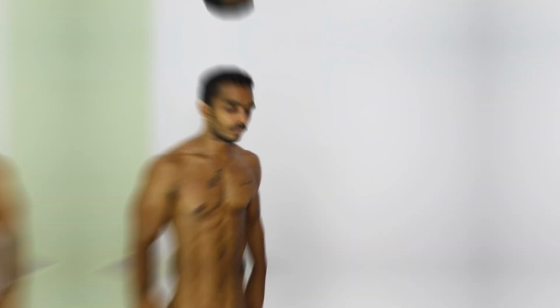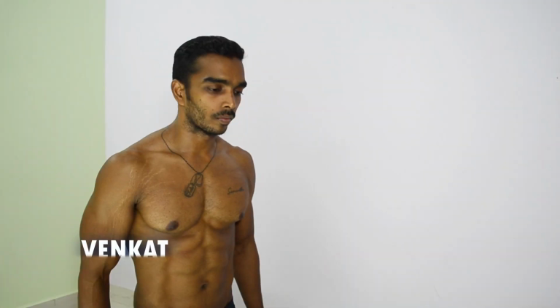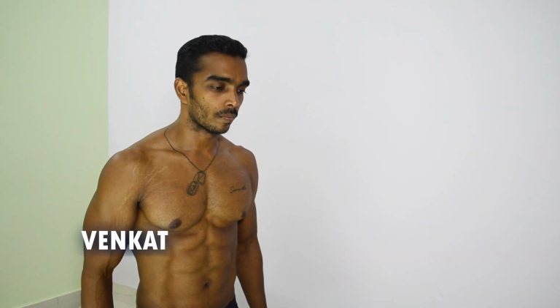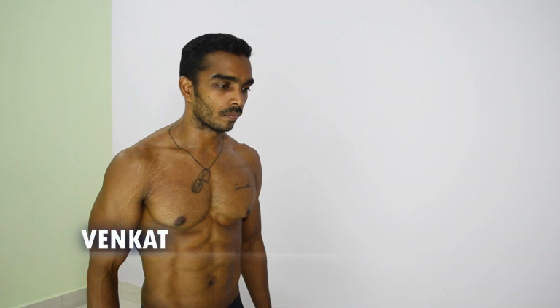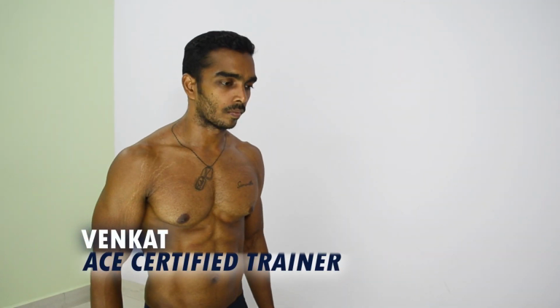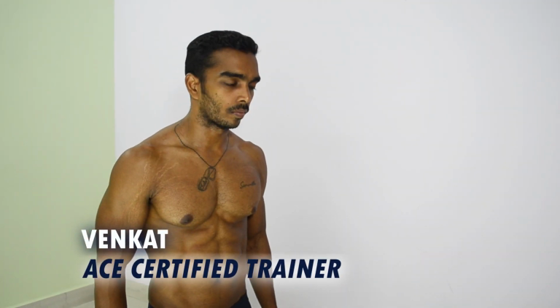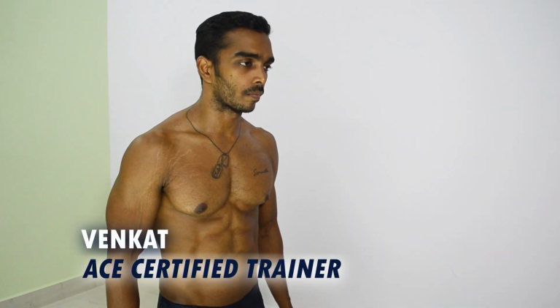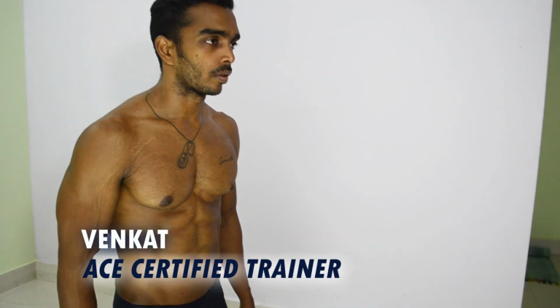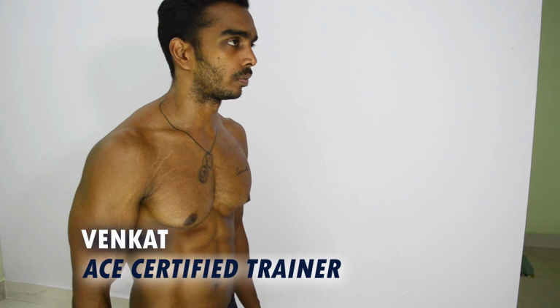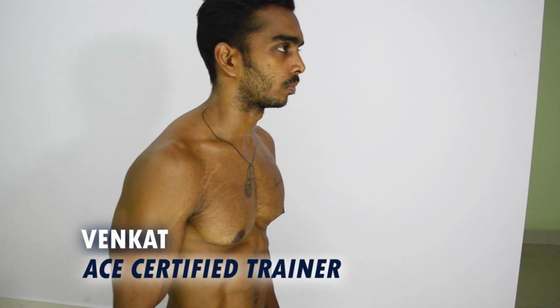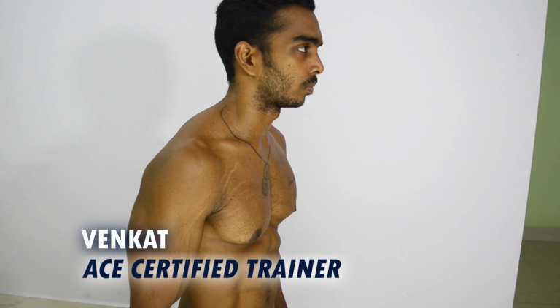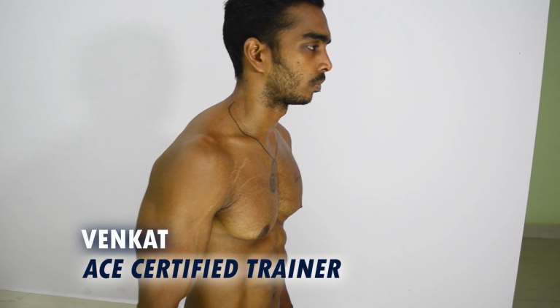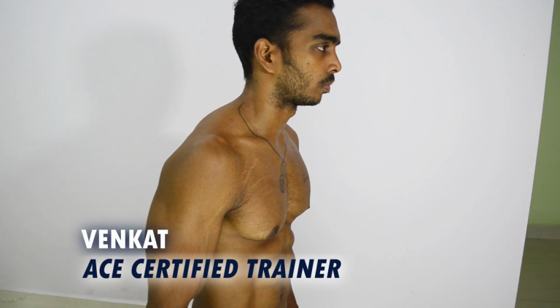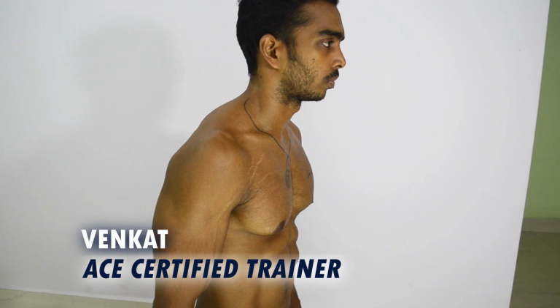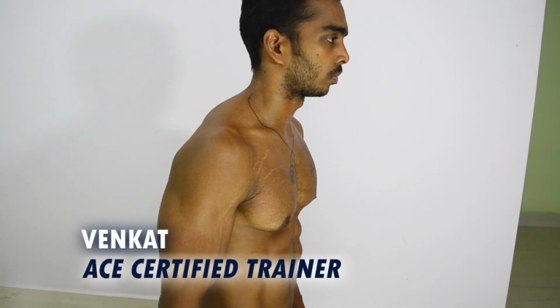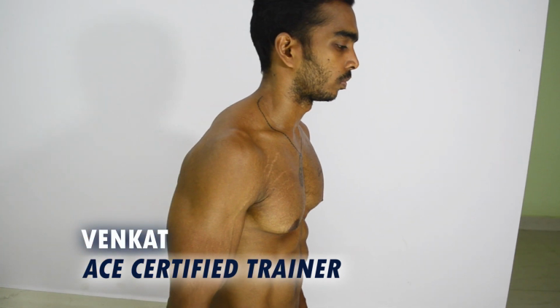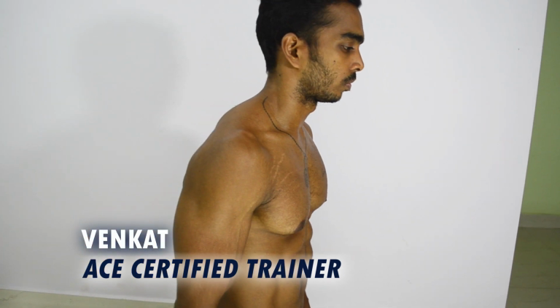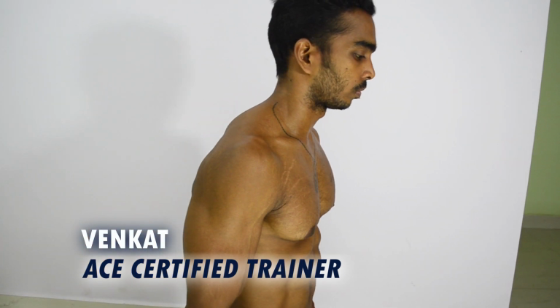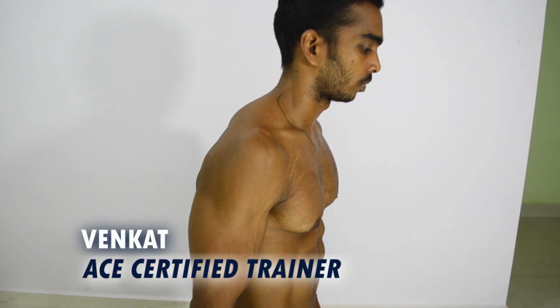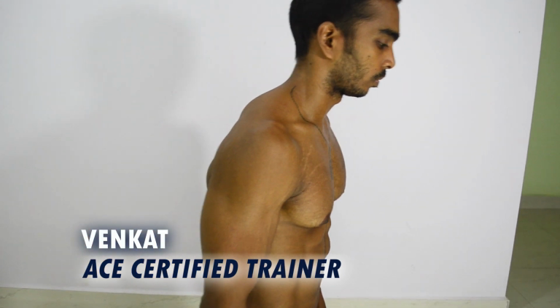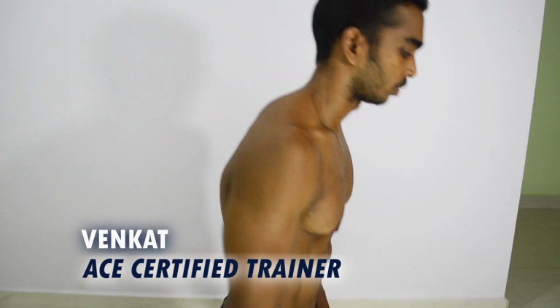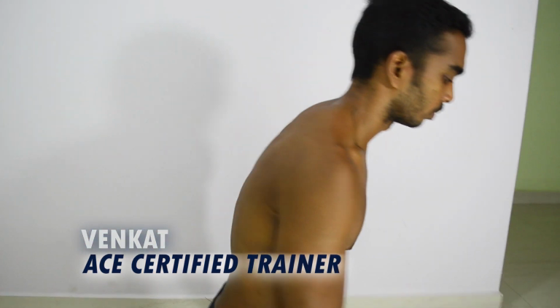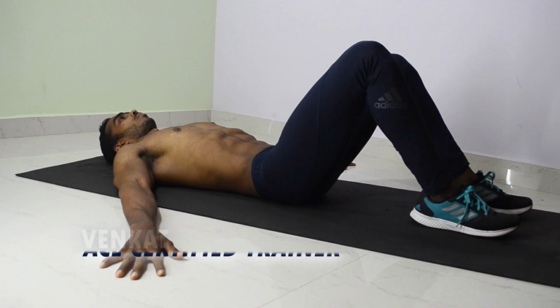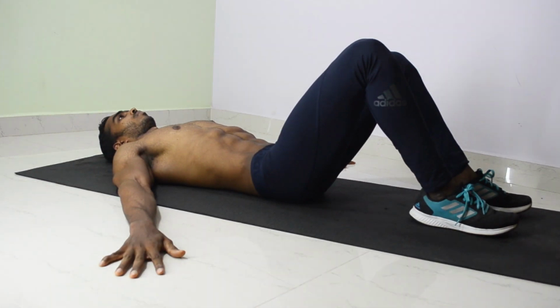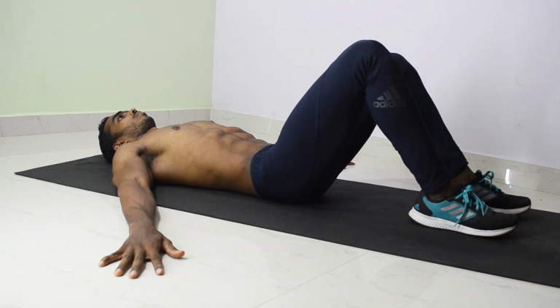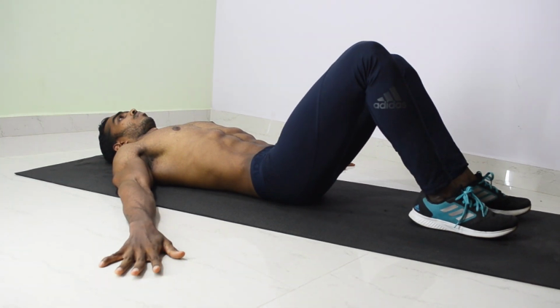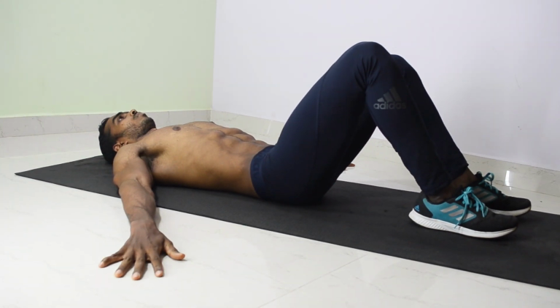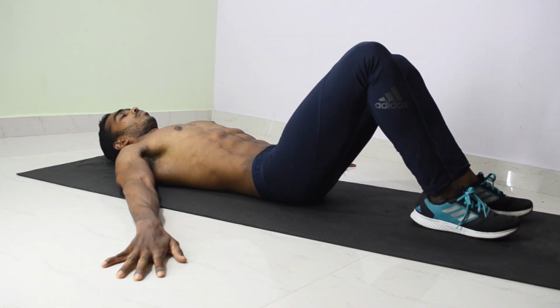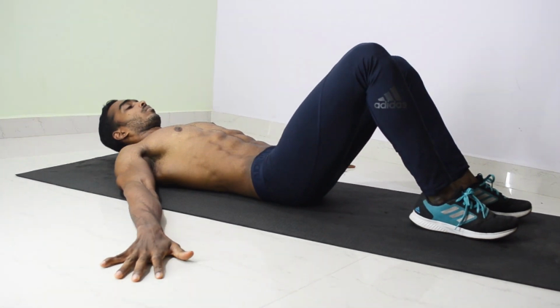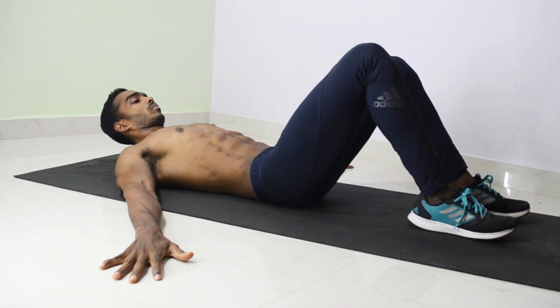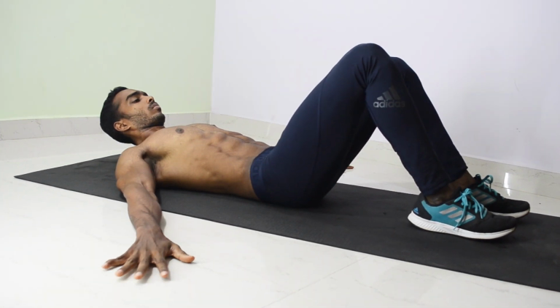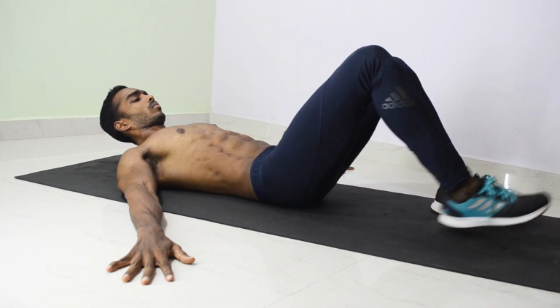Hello everyone, Benghat here. Today we are going to target the lower abs. Let's jump into the workout.